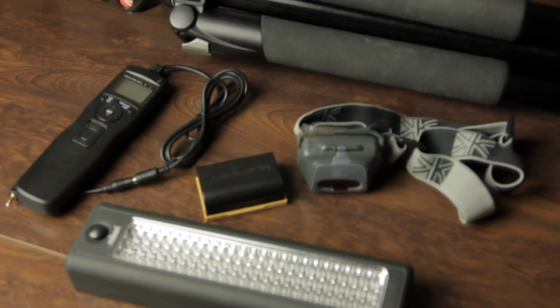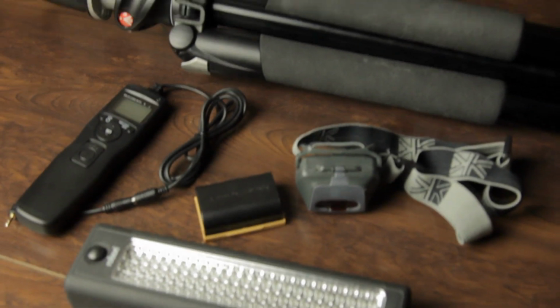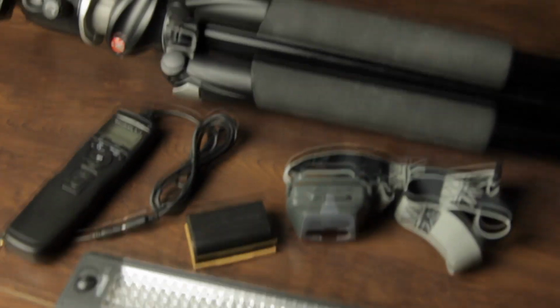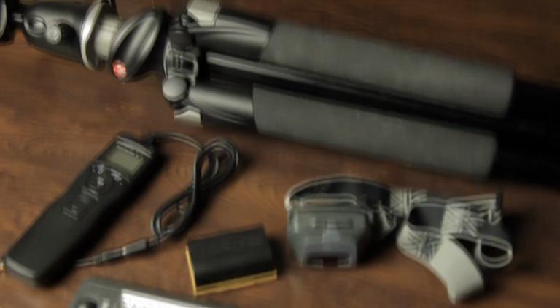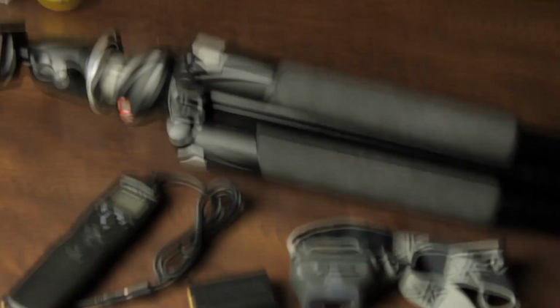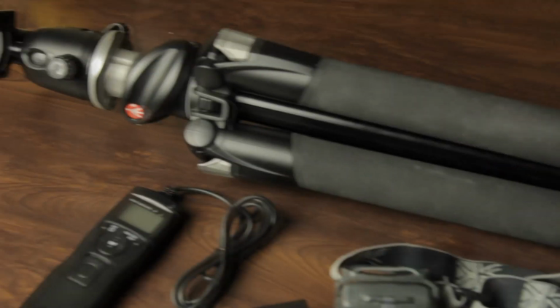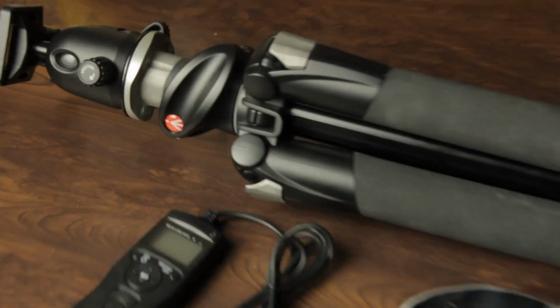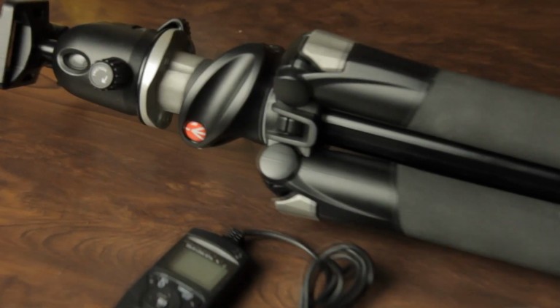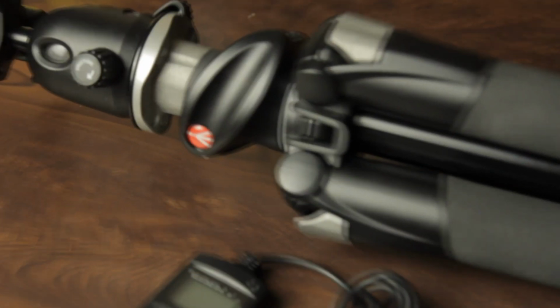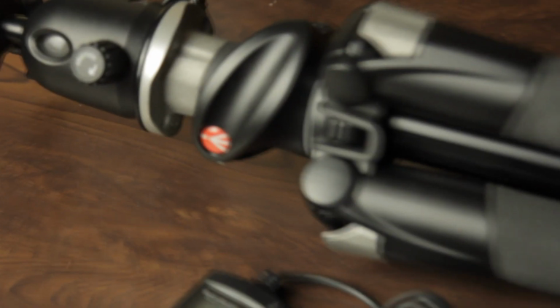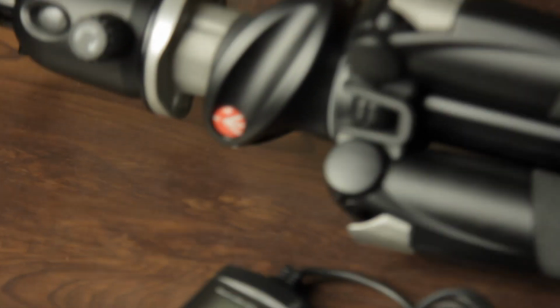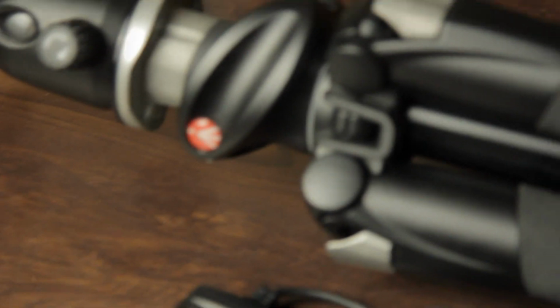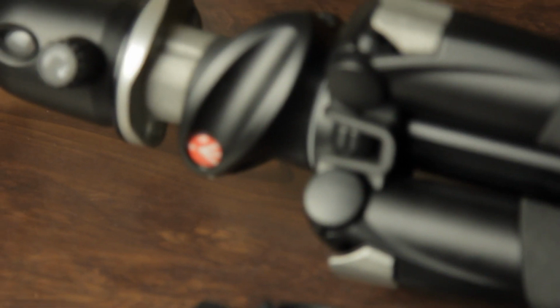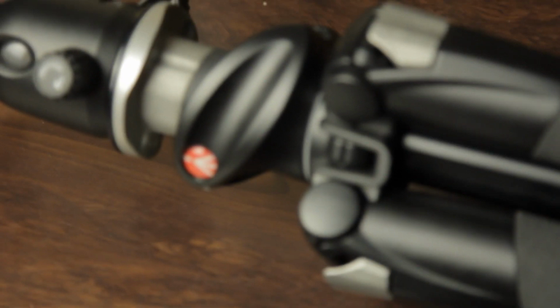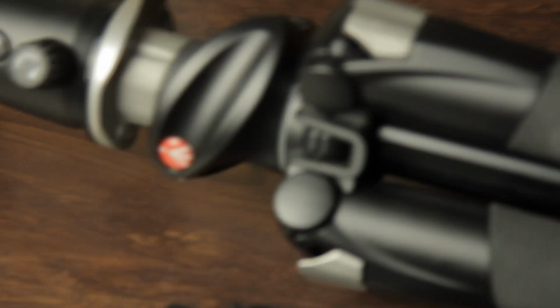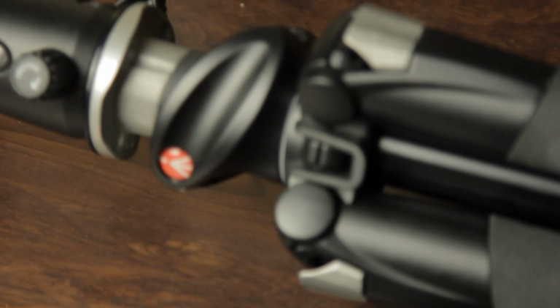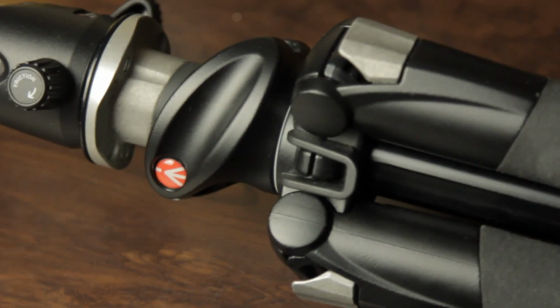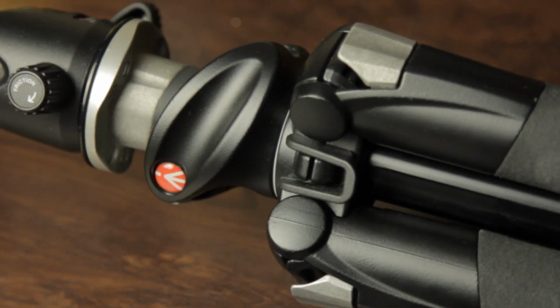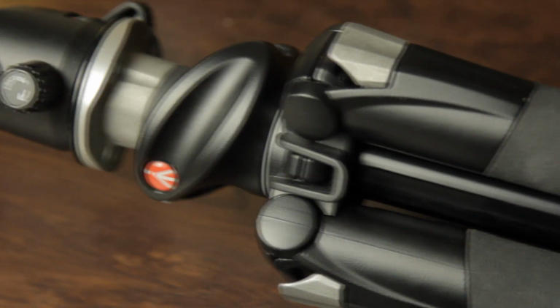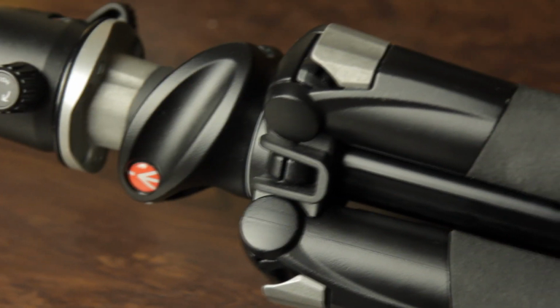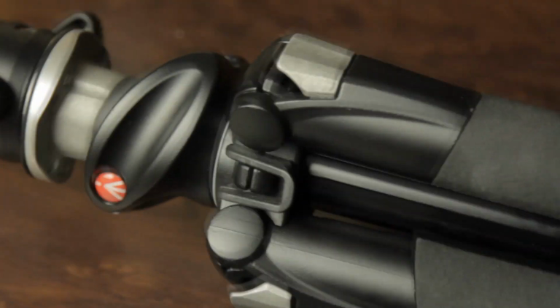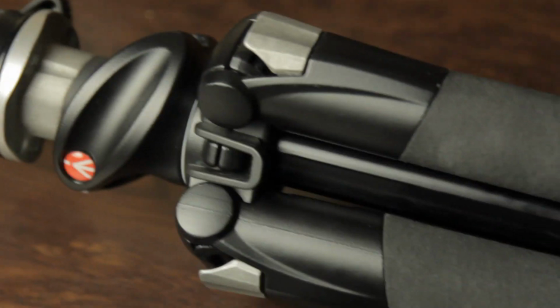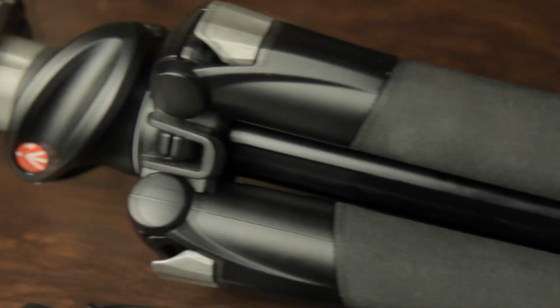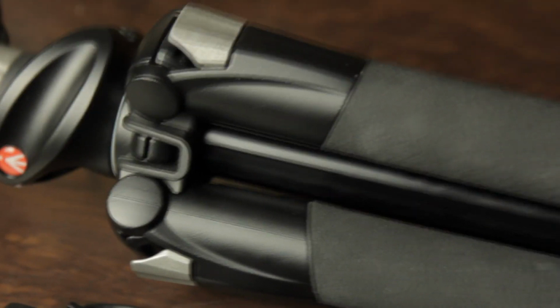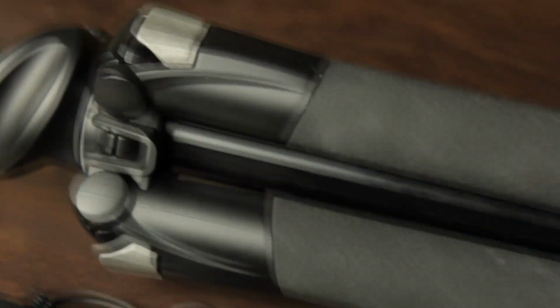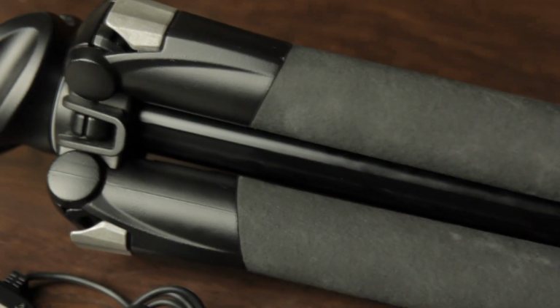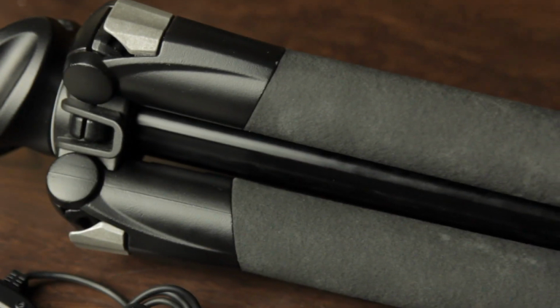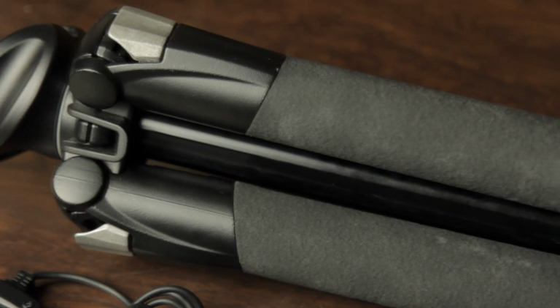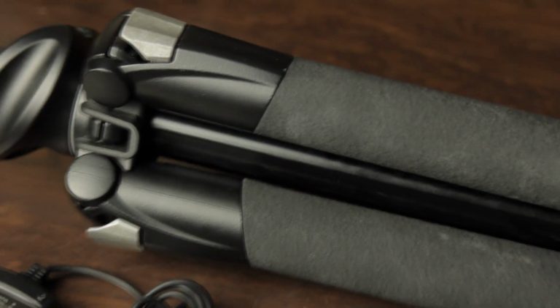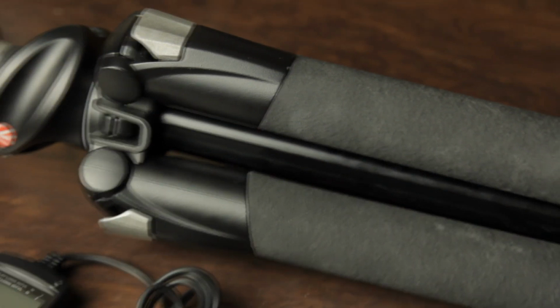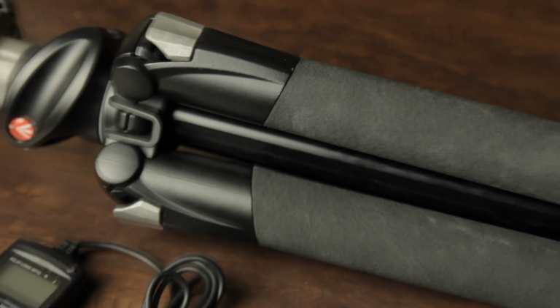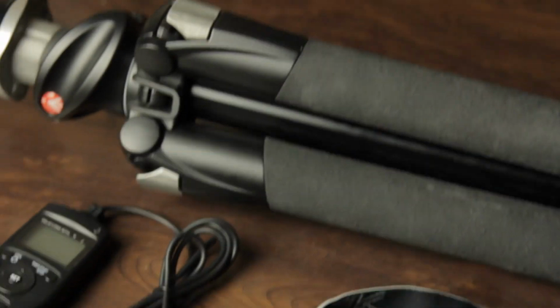First things first — a tripod. A nice steady tripod is something you definitely want to be taking with you.